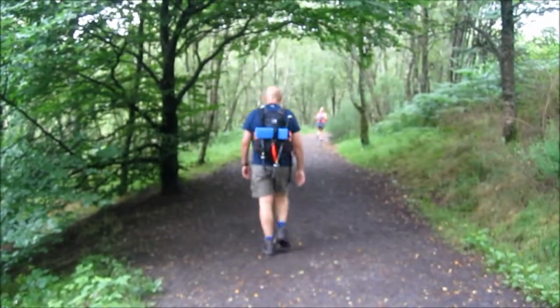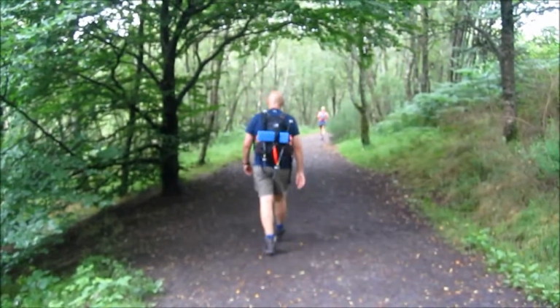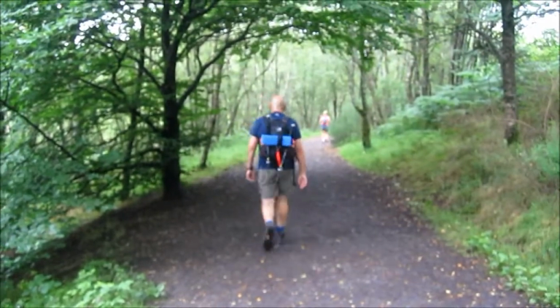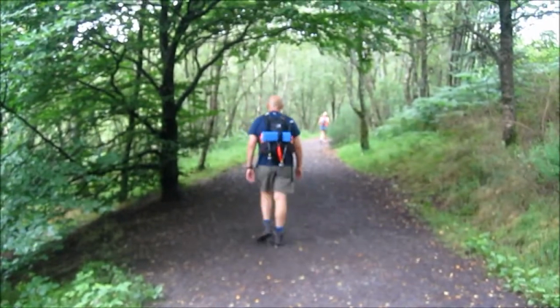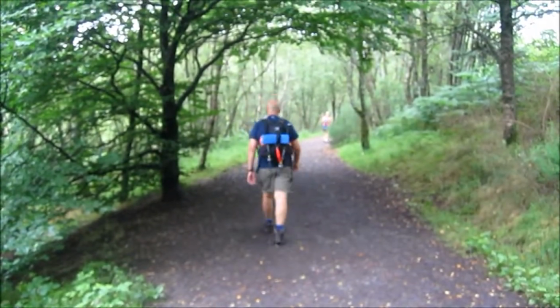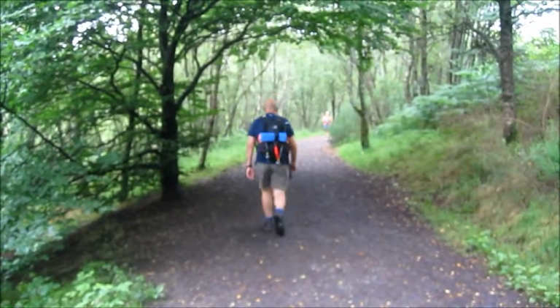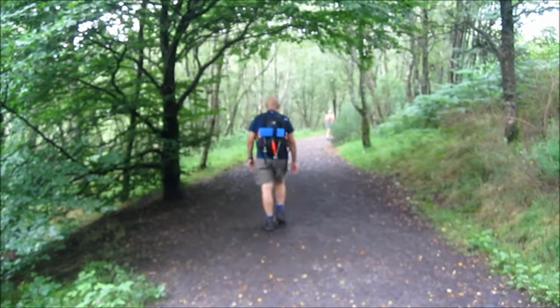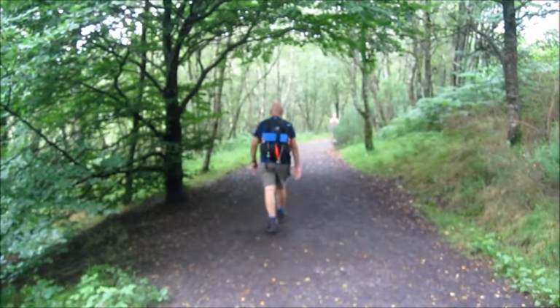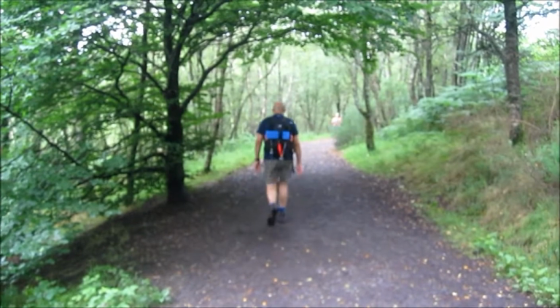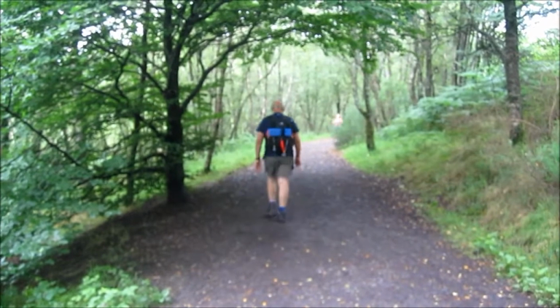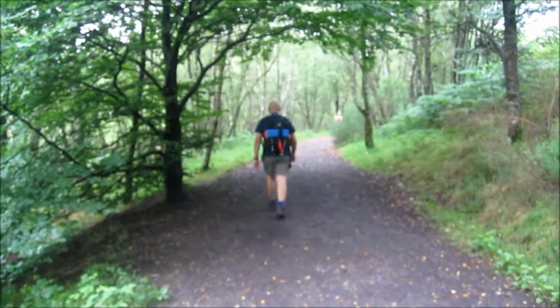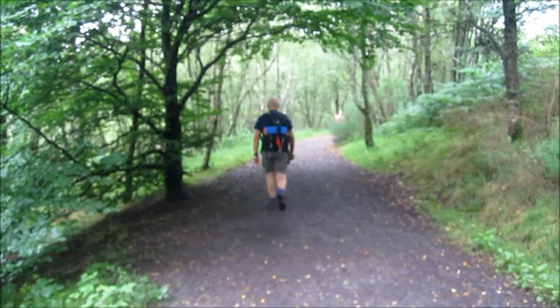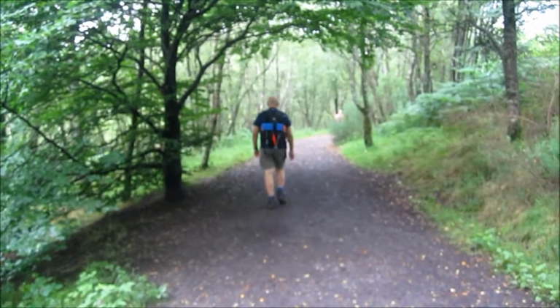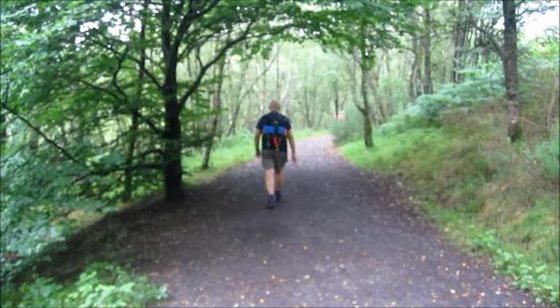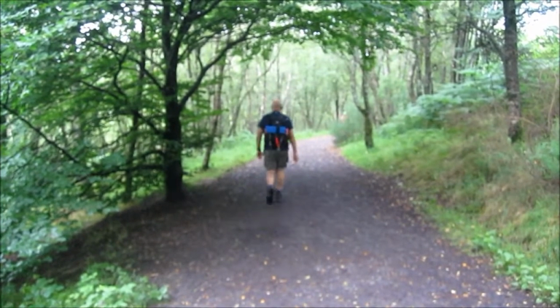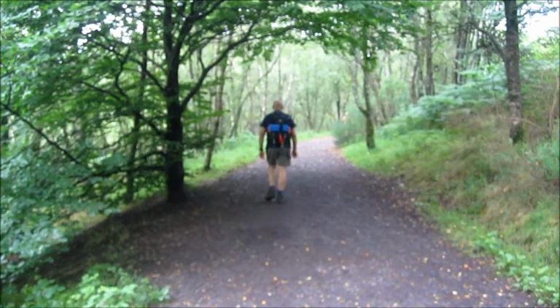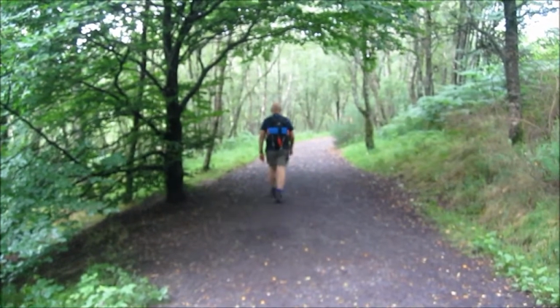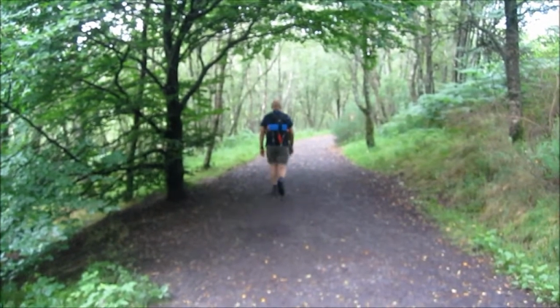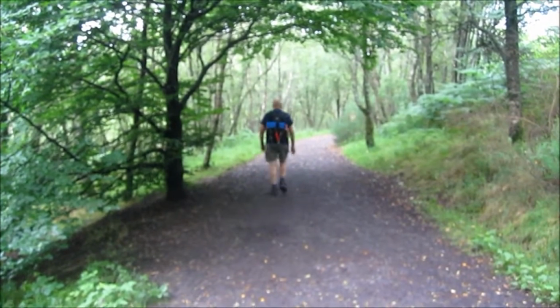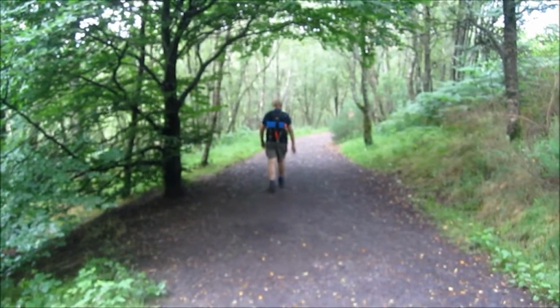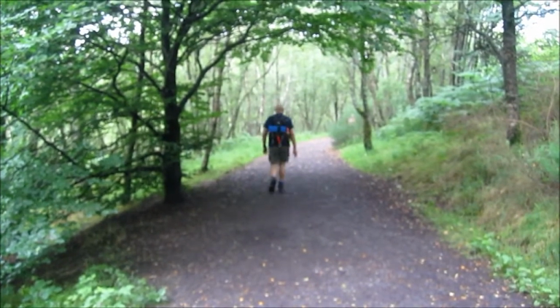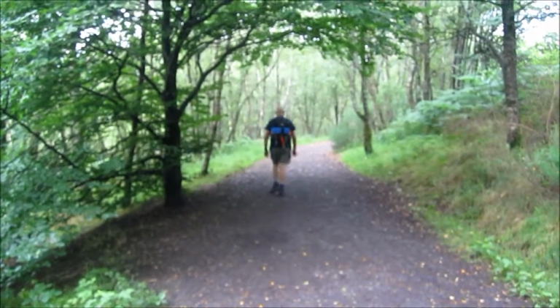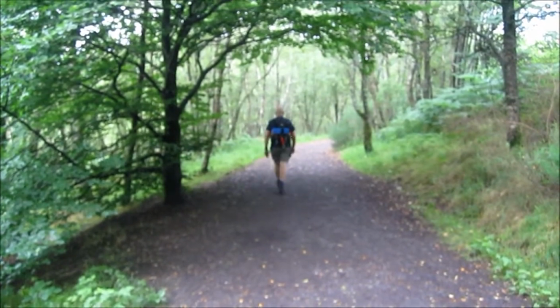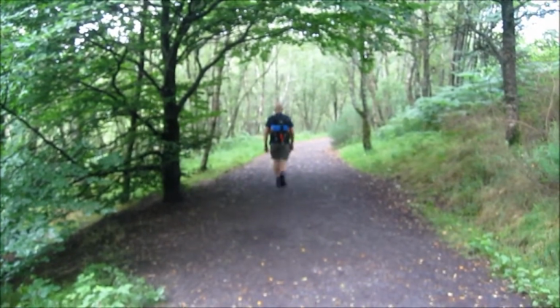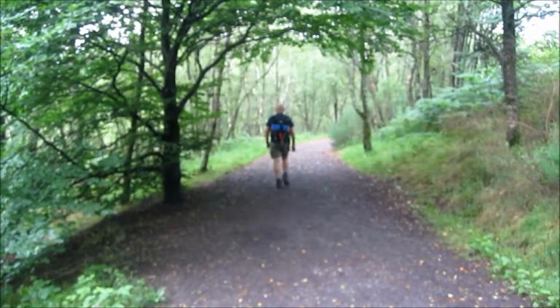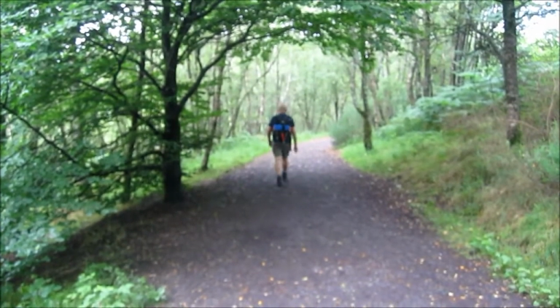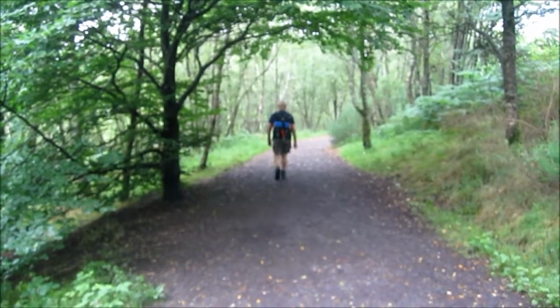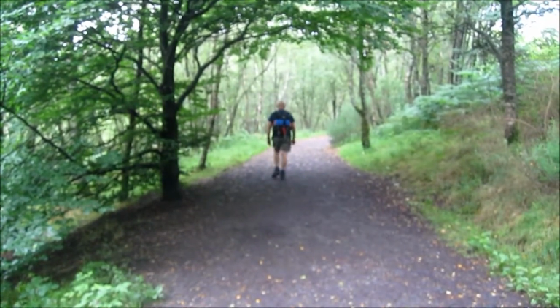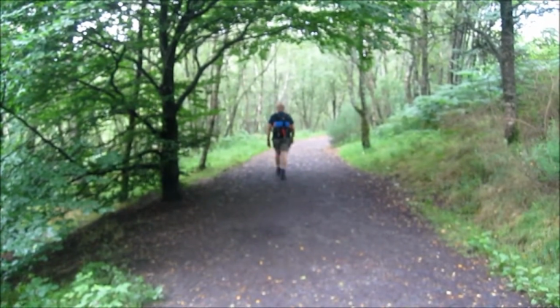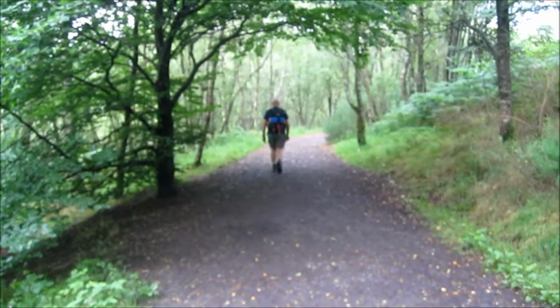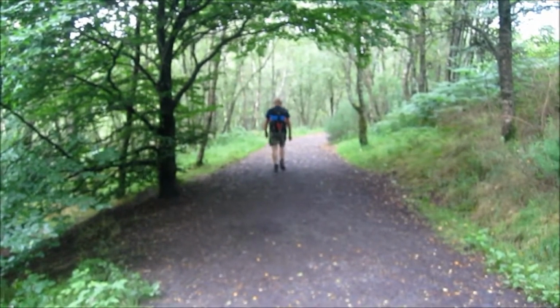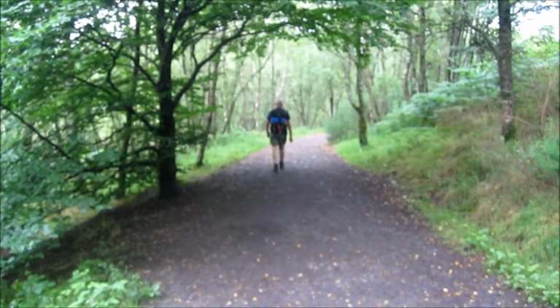Right, we're now in Mugdot Woods, in the first couple of miles of the West Highland Way.